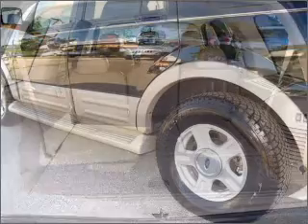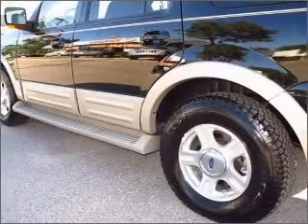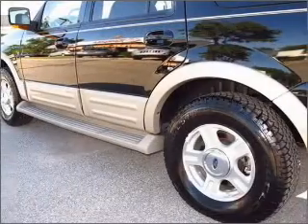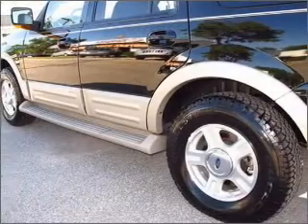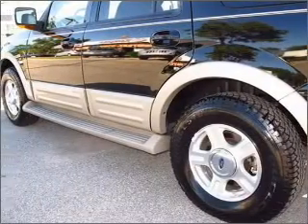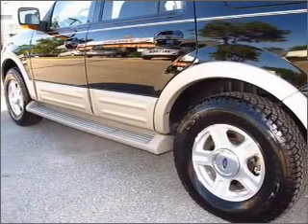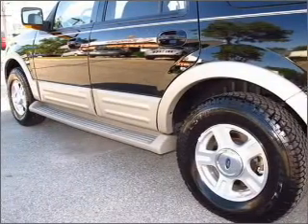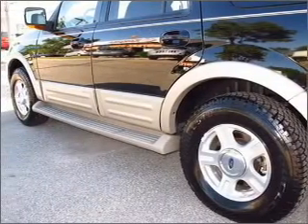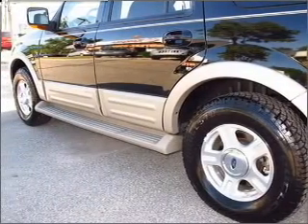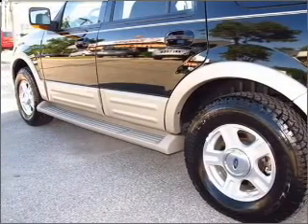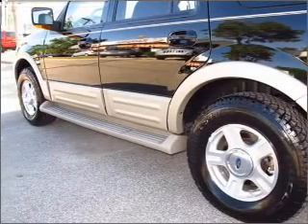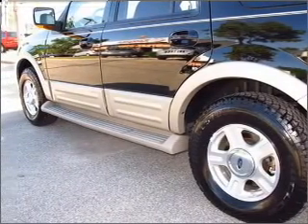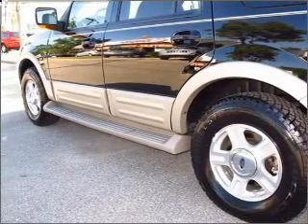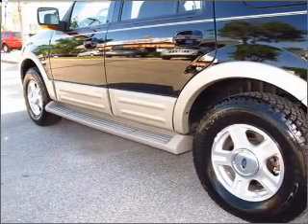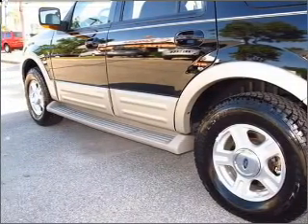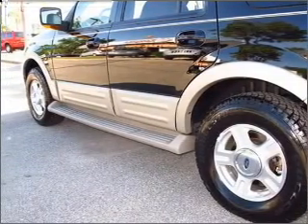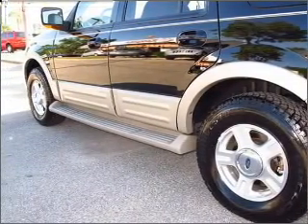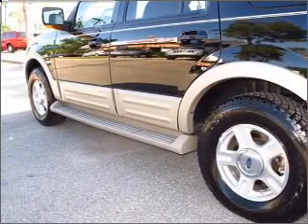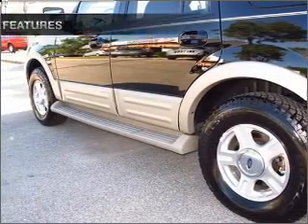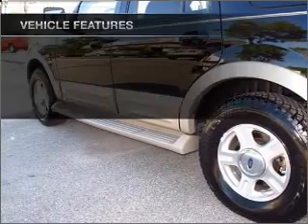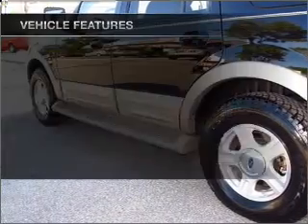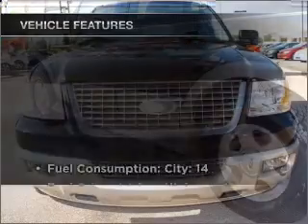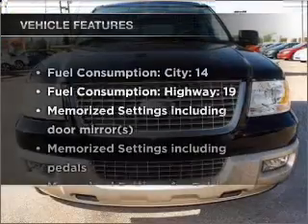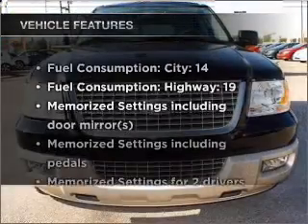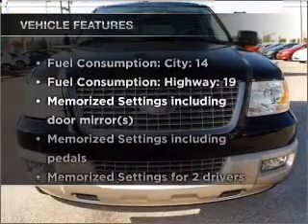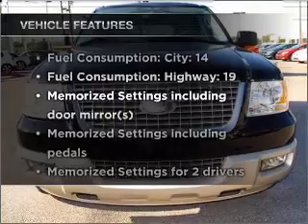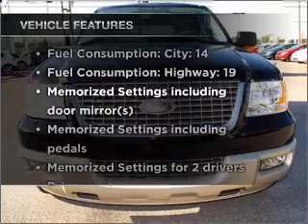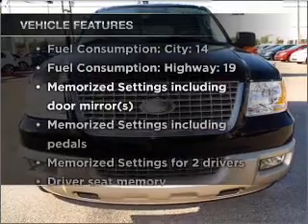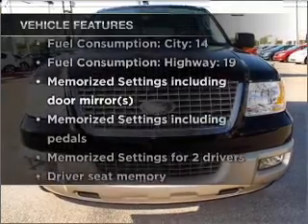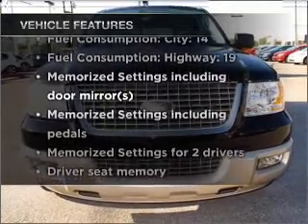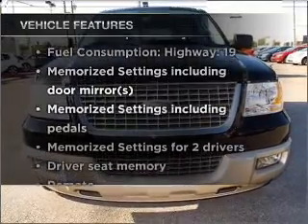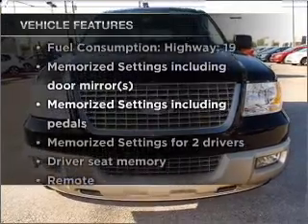Power and reliability are a great combination. This vehicle has both. Plus enjoy these notable features that are included in this vehicle.